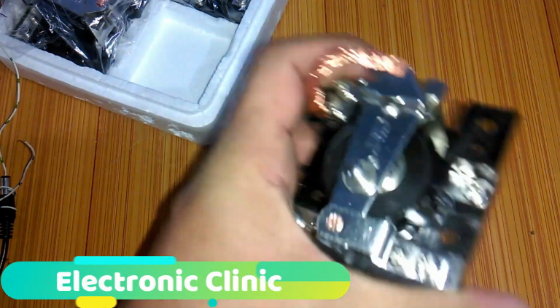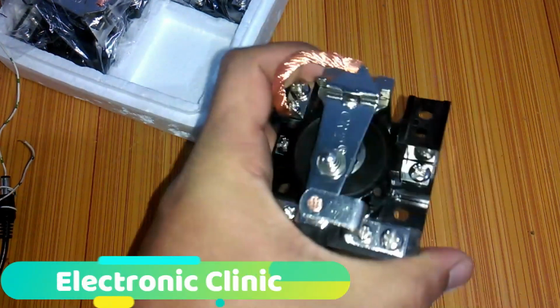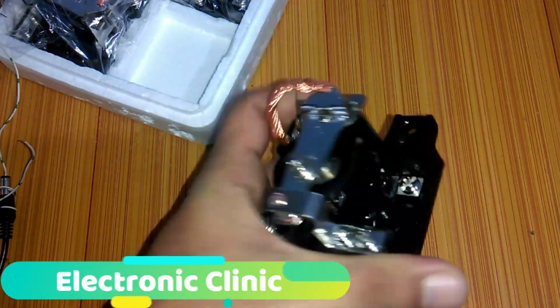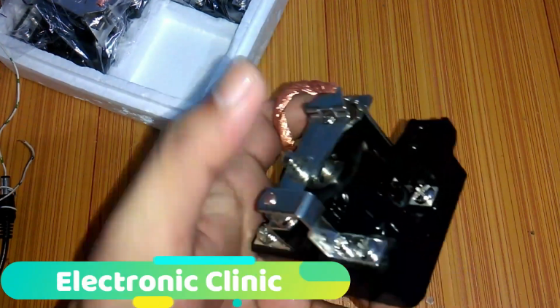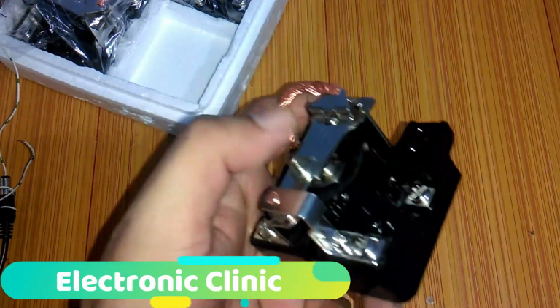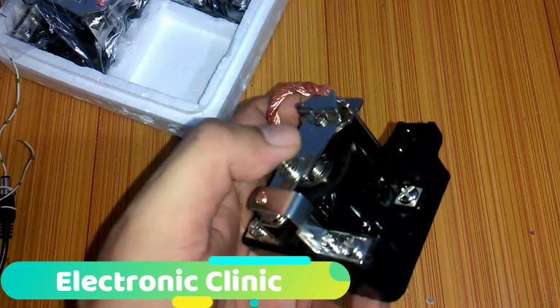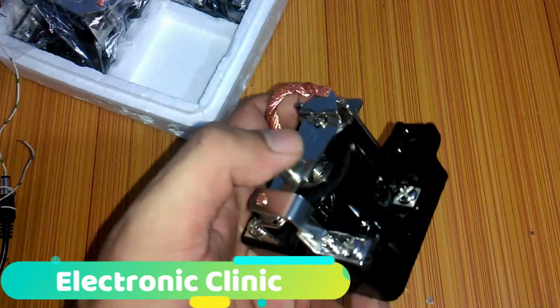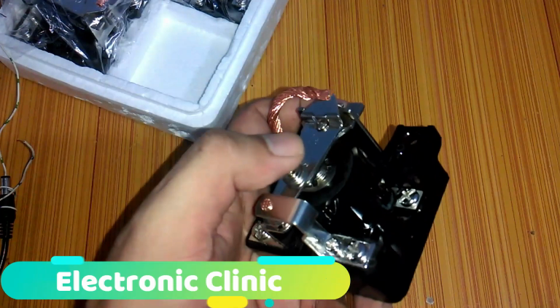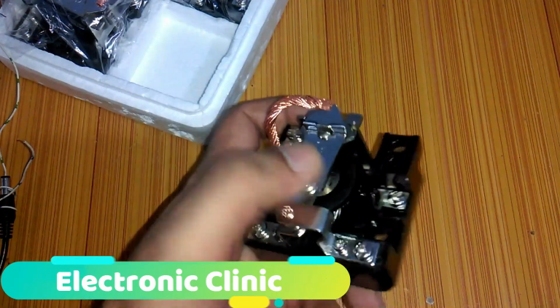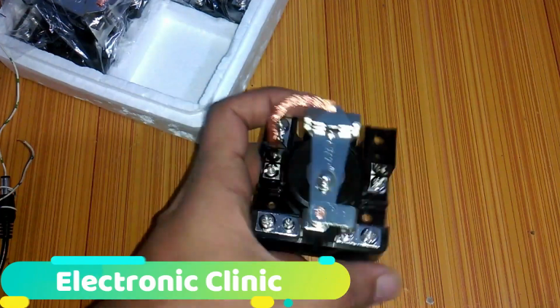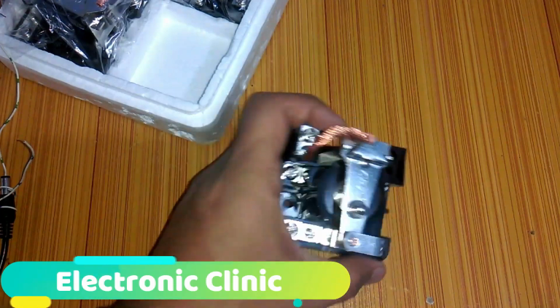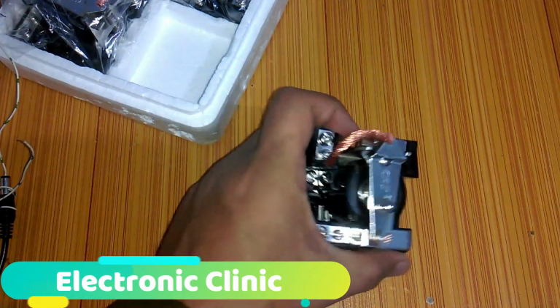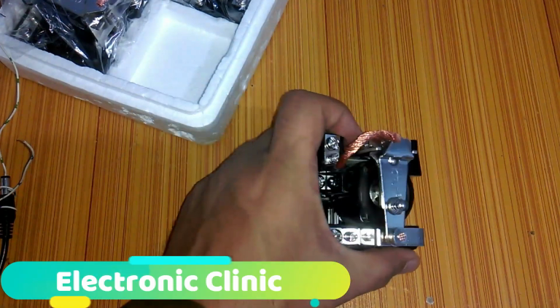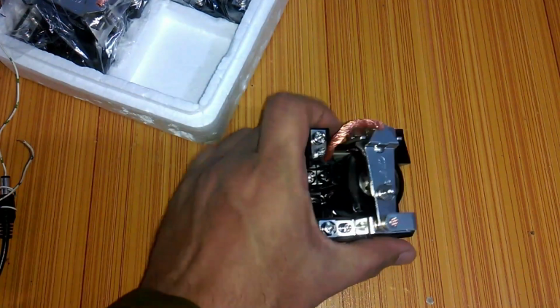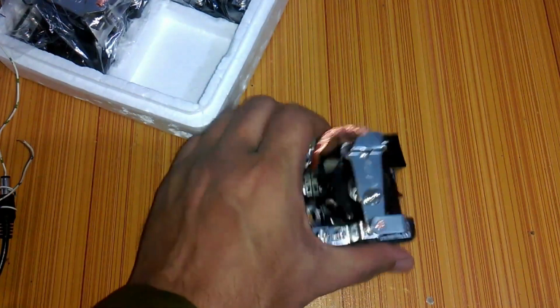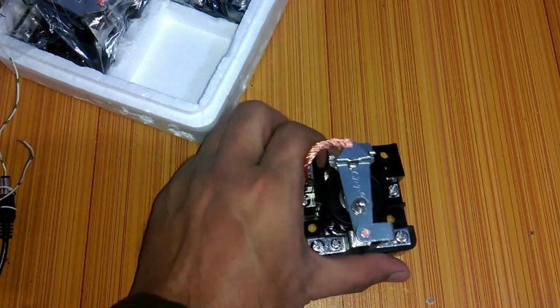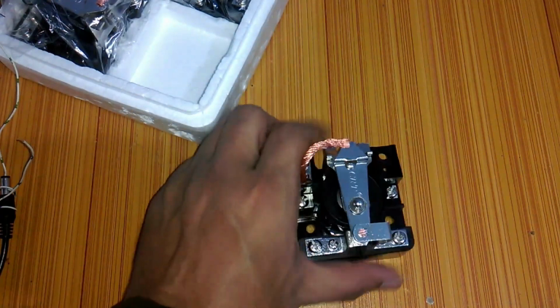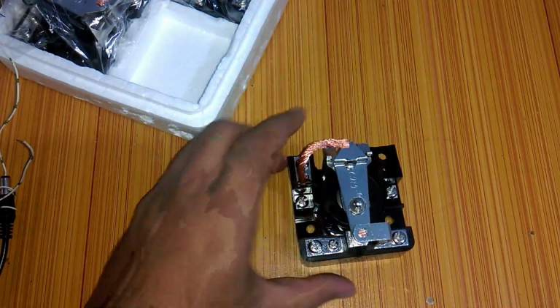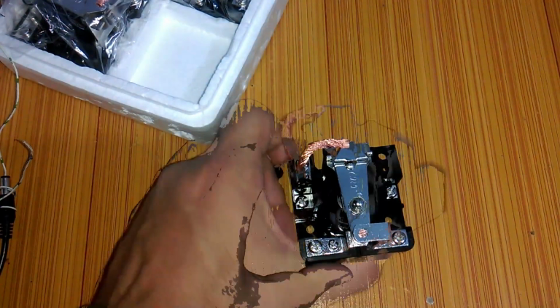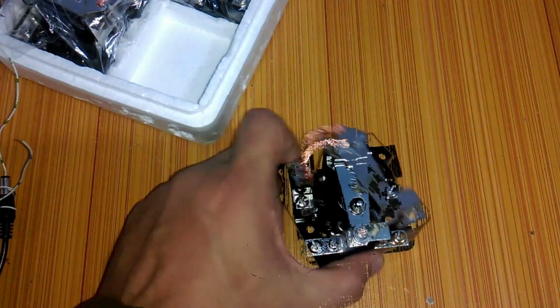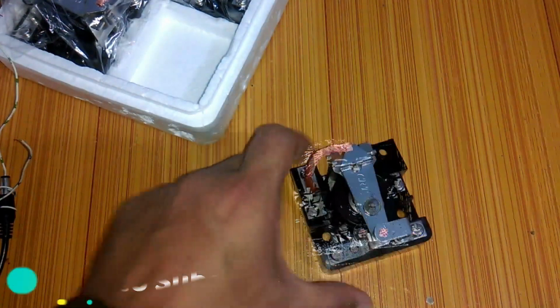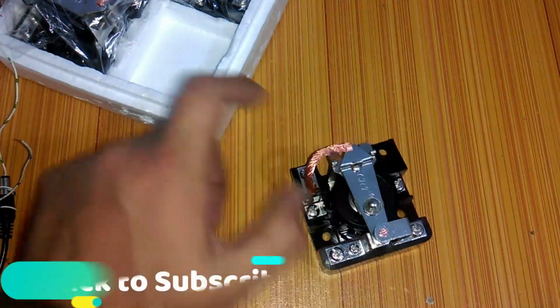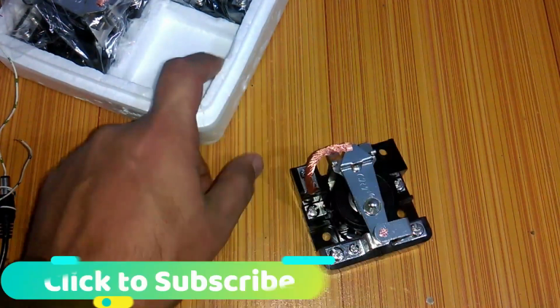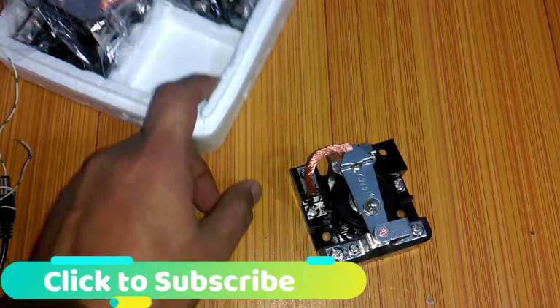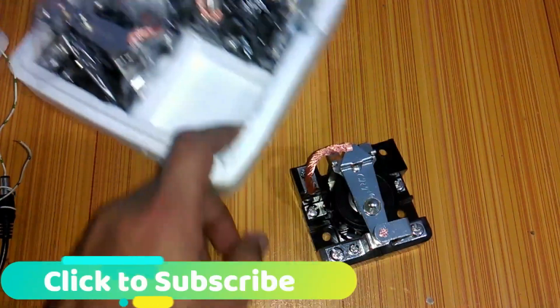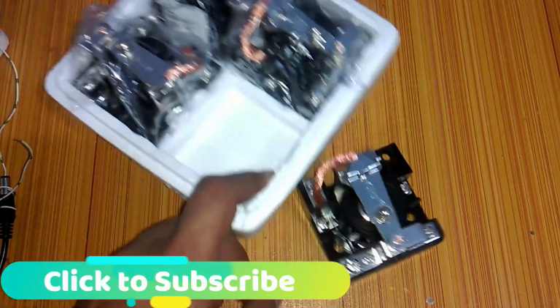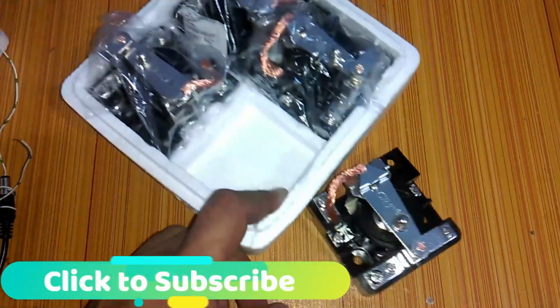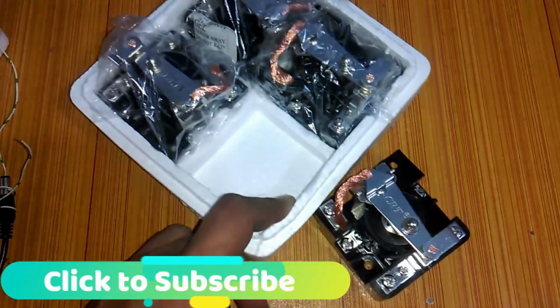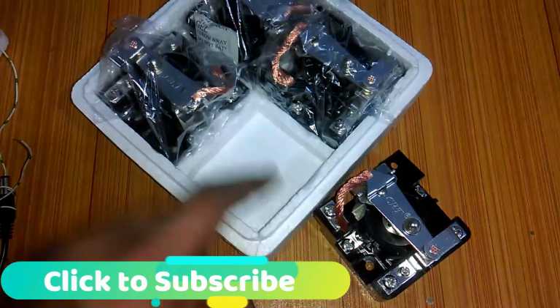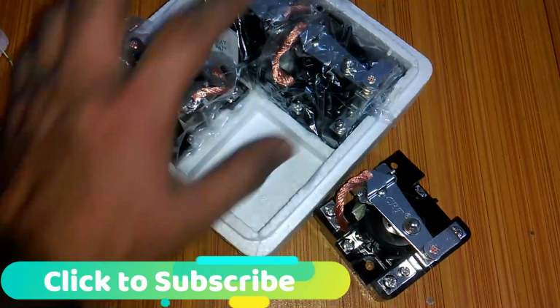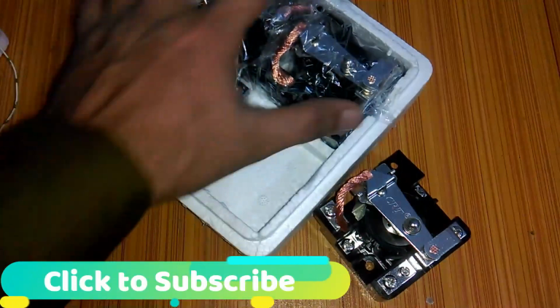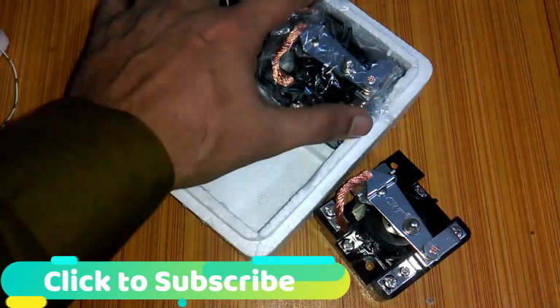I will be using these relays in different types of upcoming projects.